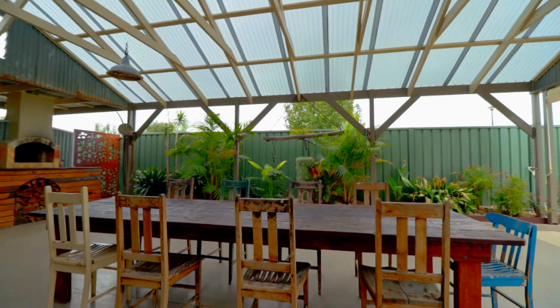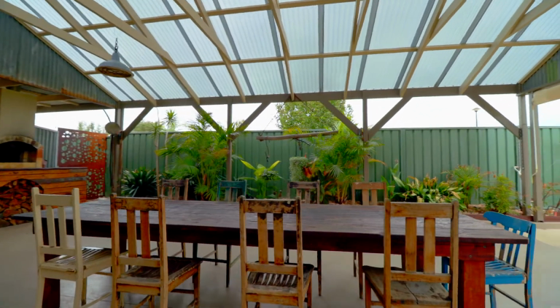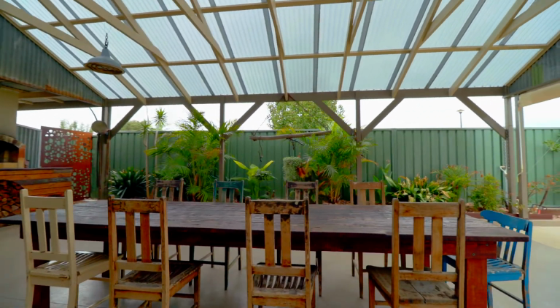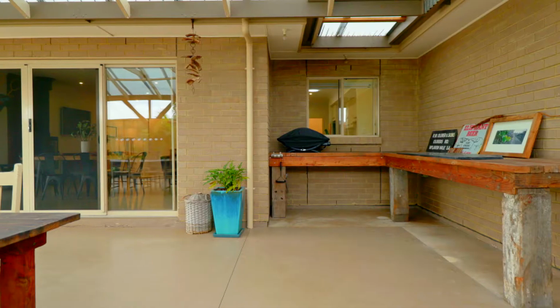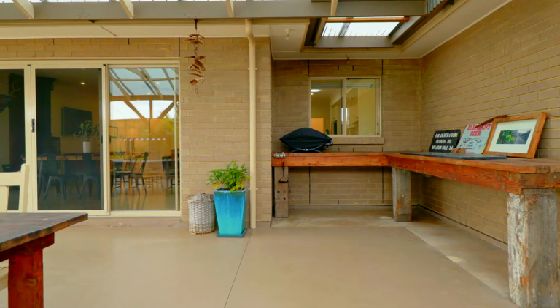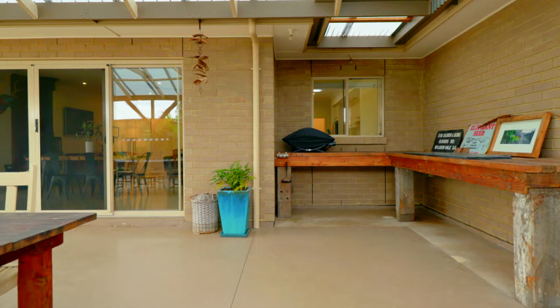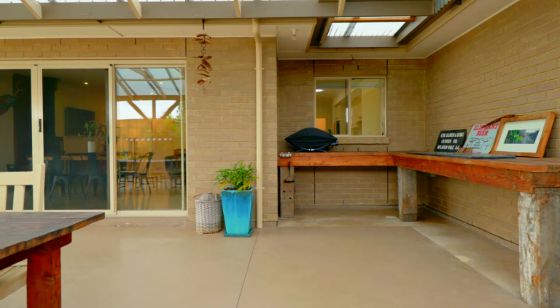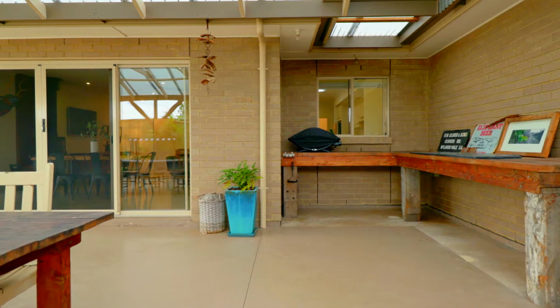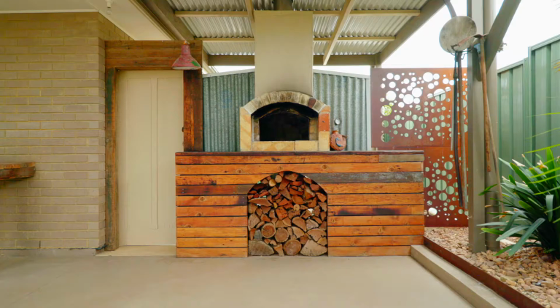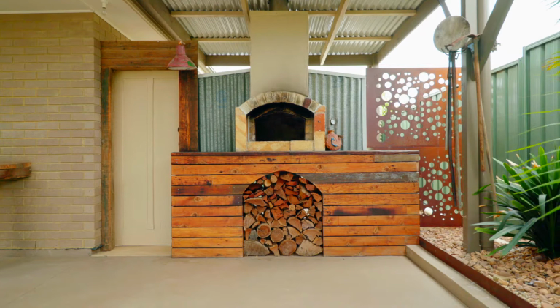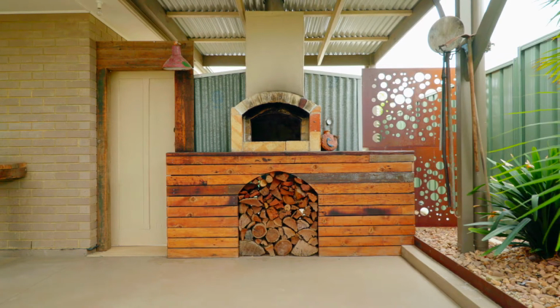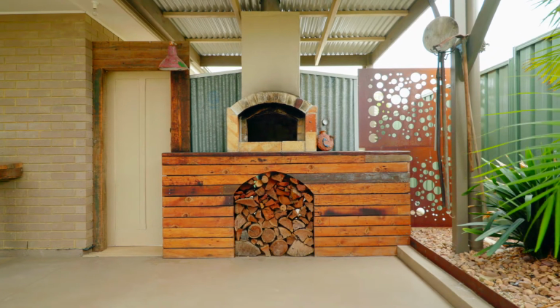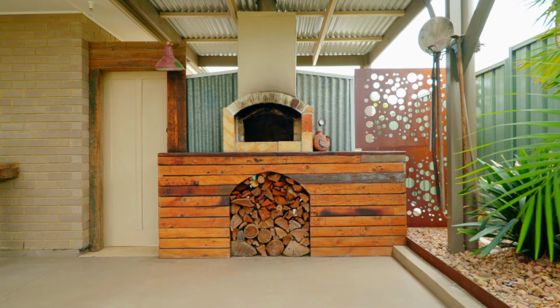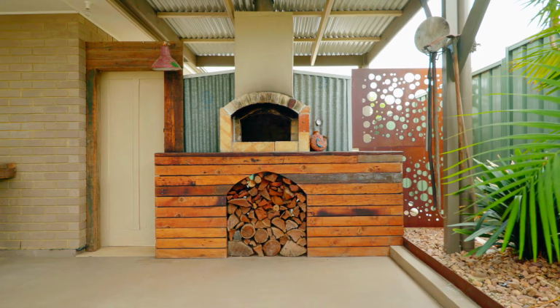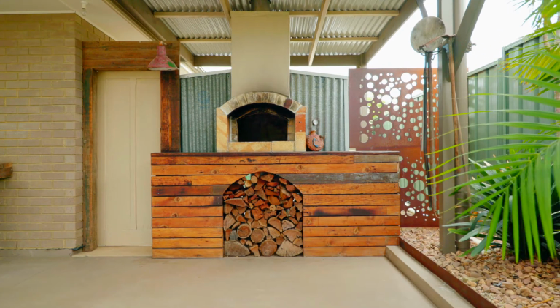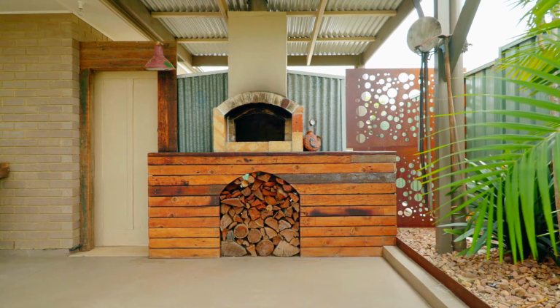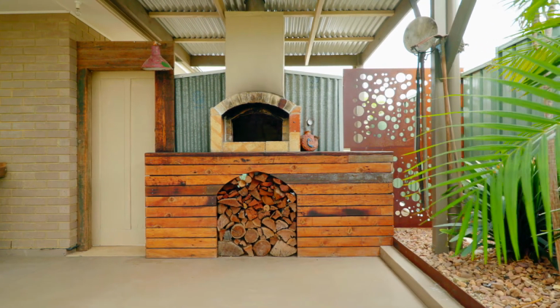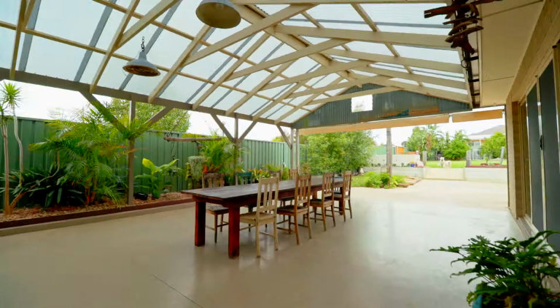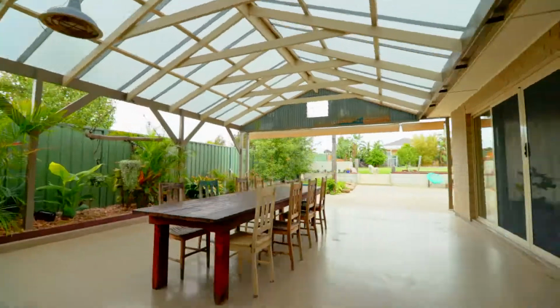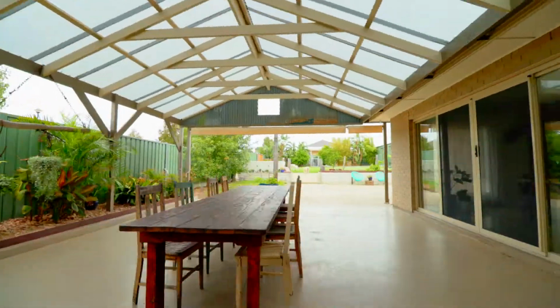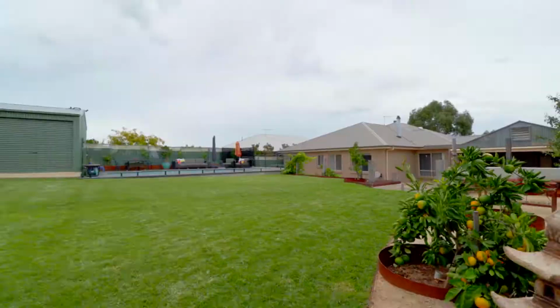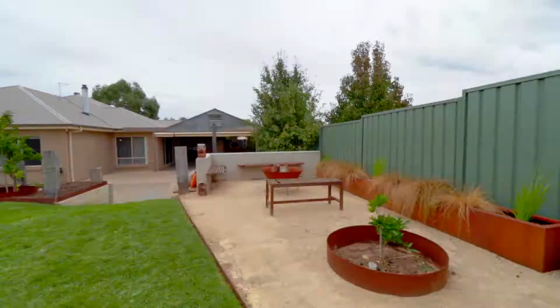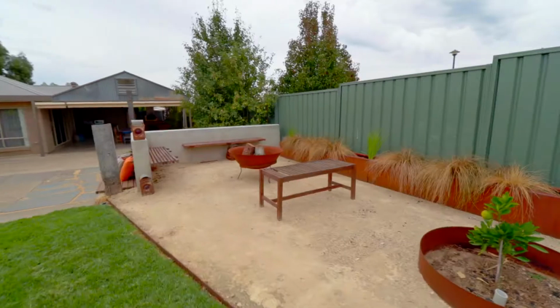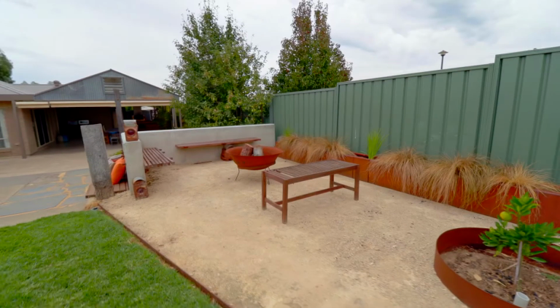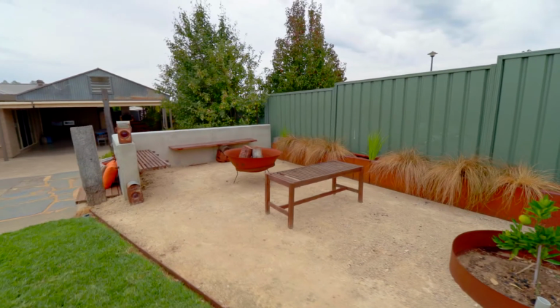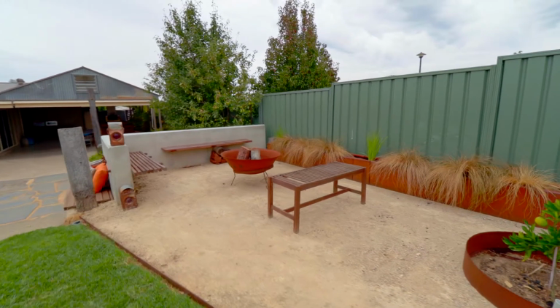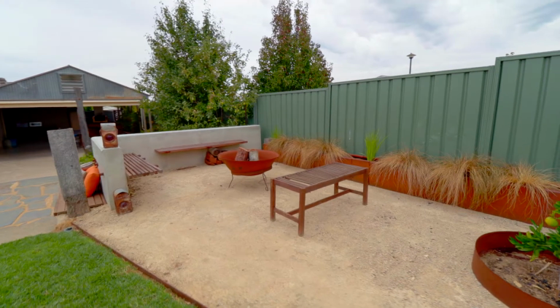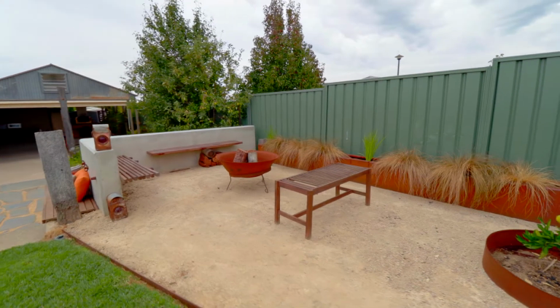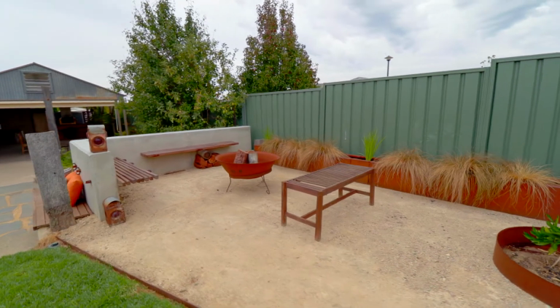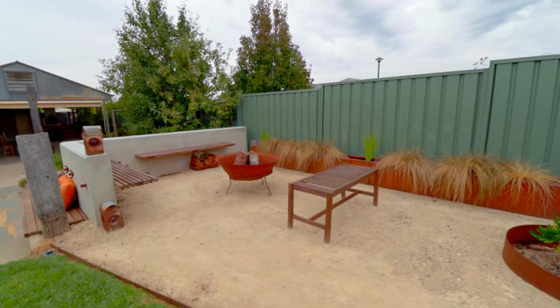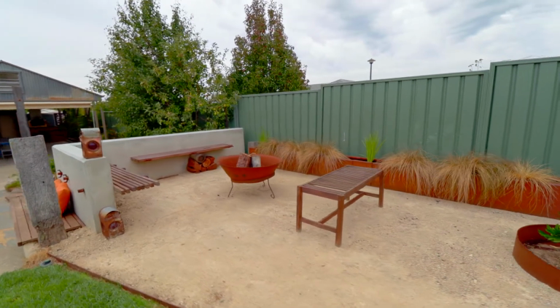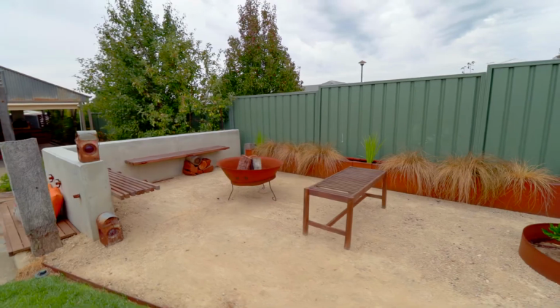Outdoor entertaining is at its best here. We have a pizza oven, and we've also got the fire pit for all those cold winter nights.